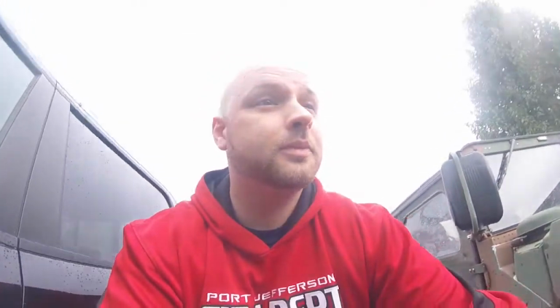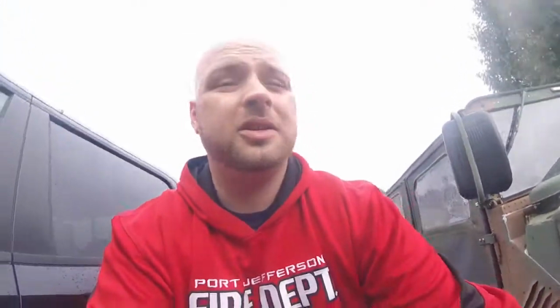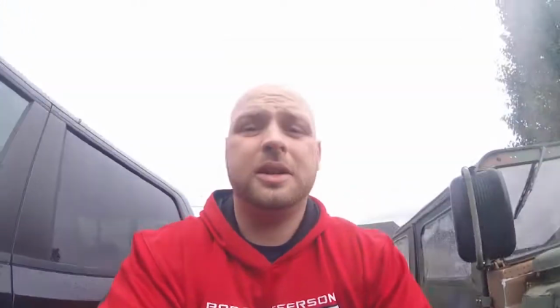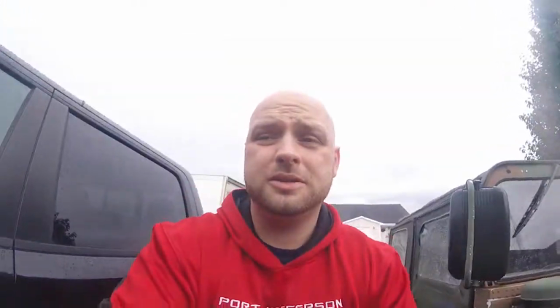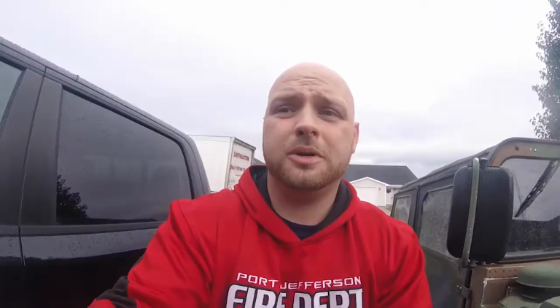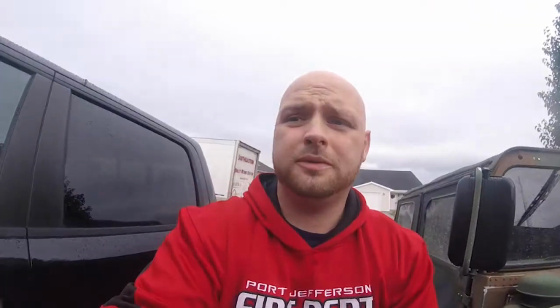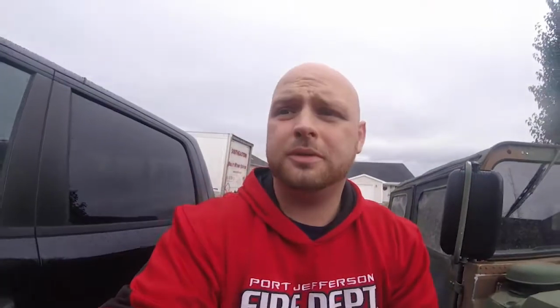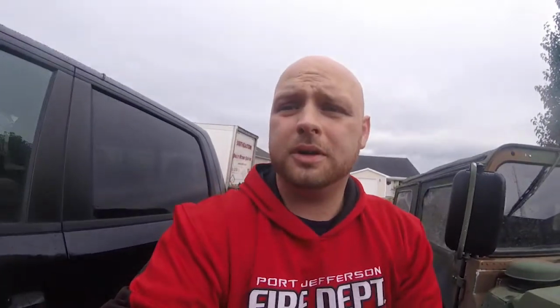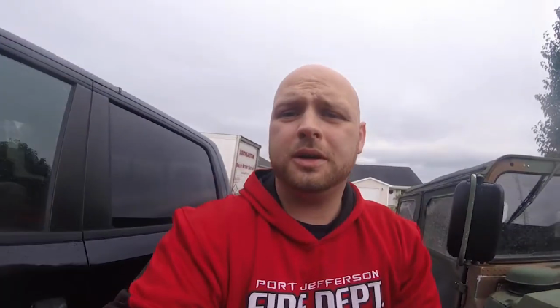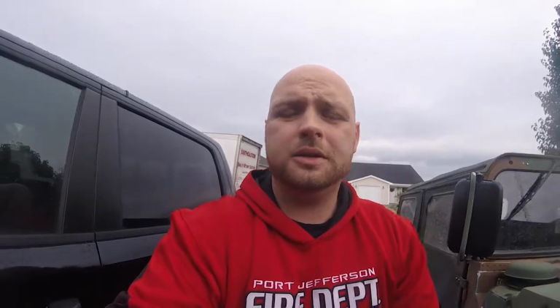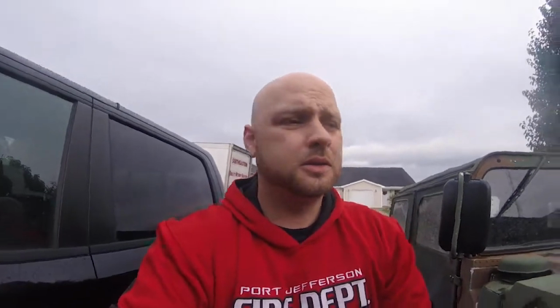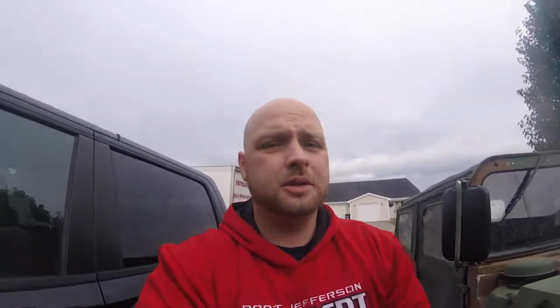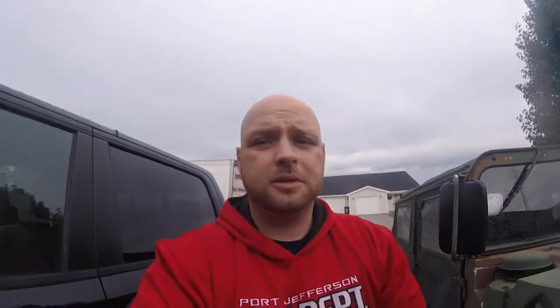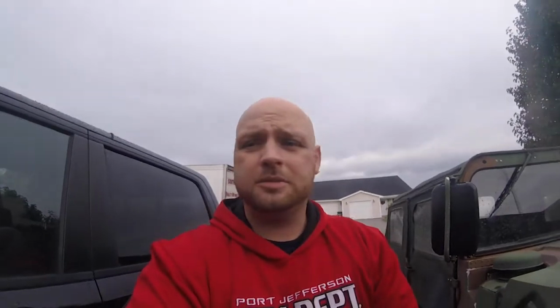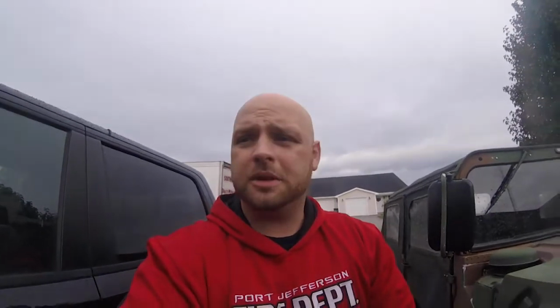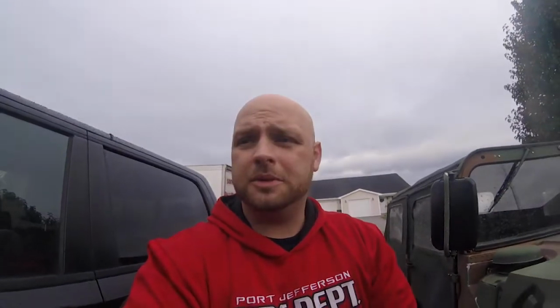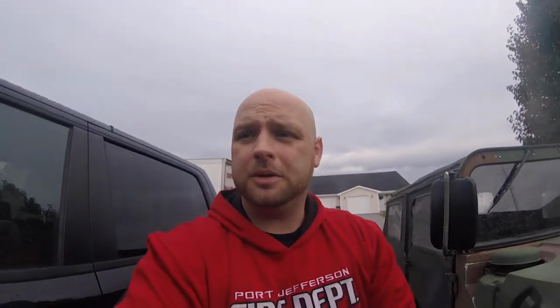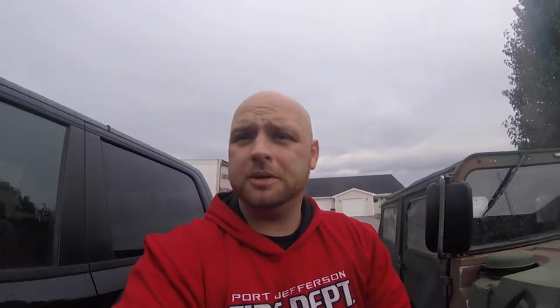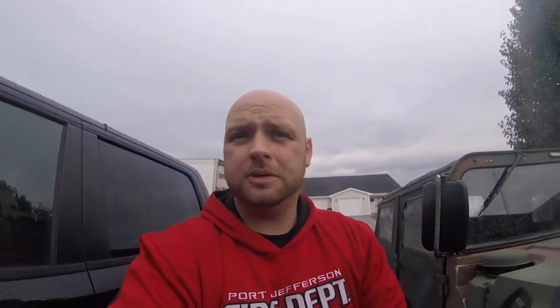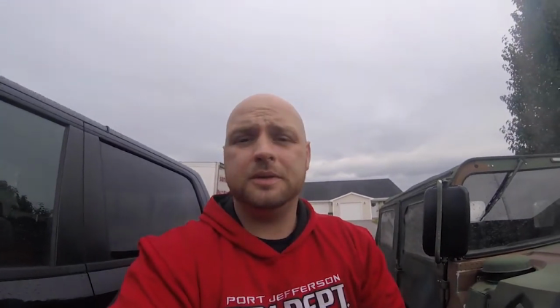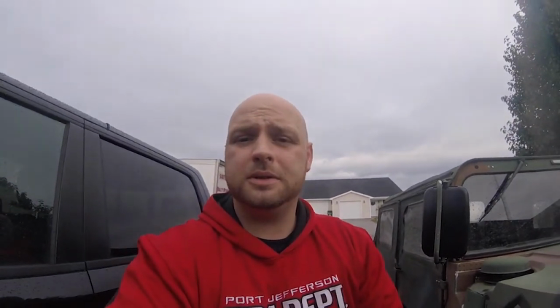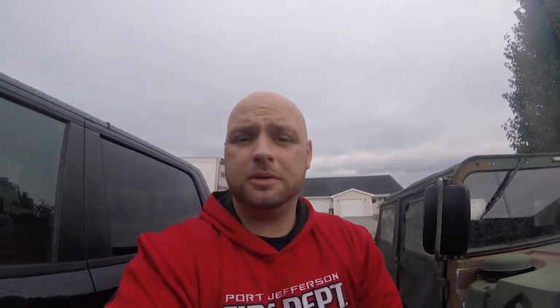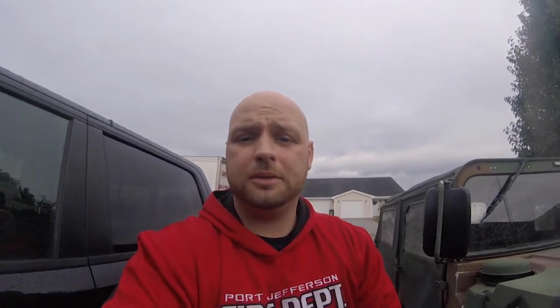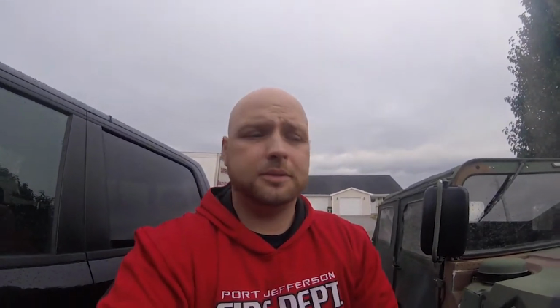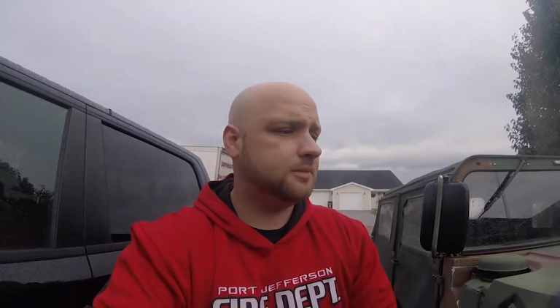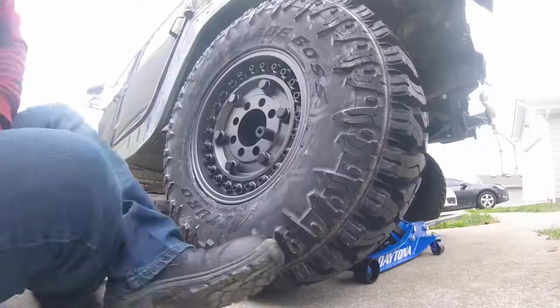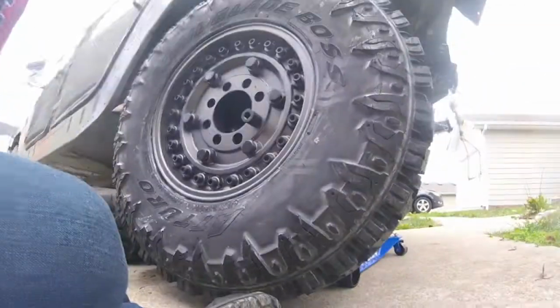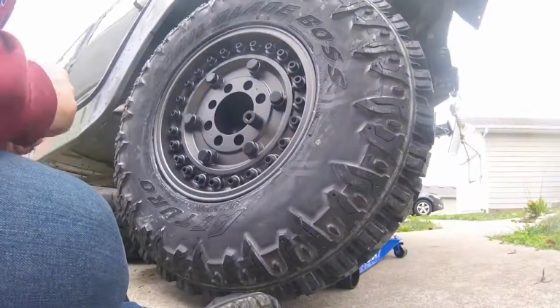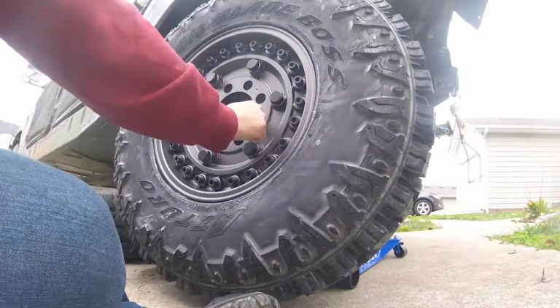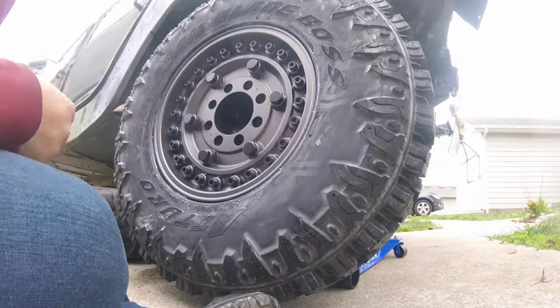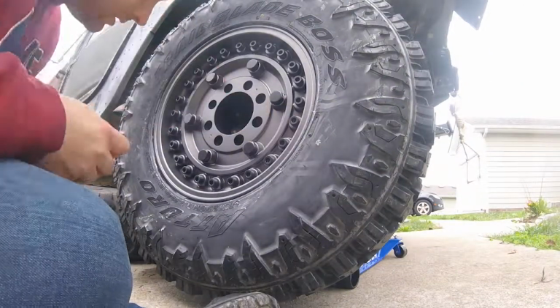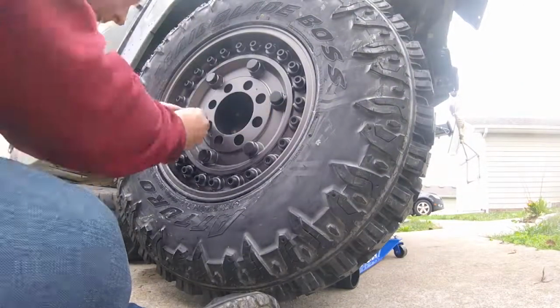Alright, now just waiting for the rims to come in tomorrow, and then eventually to go mount them. Let's go.